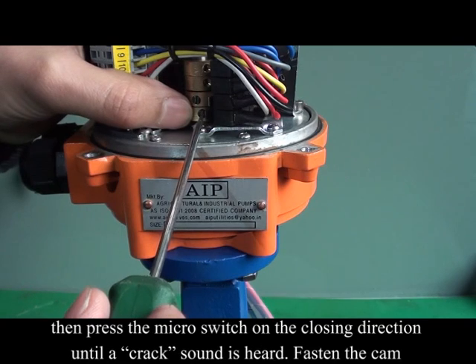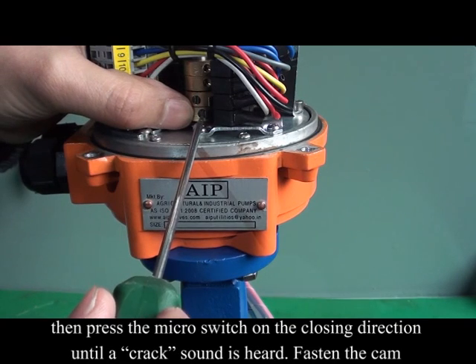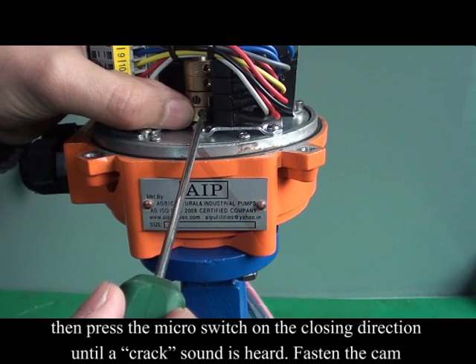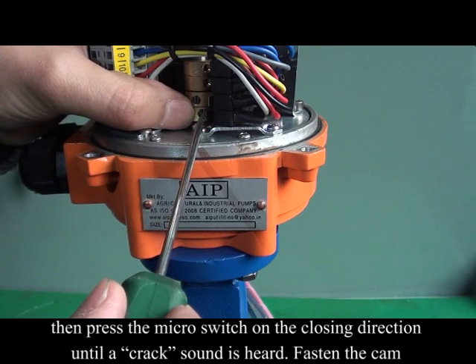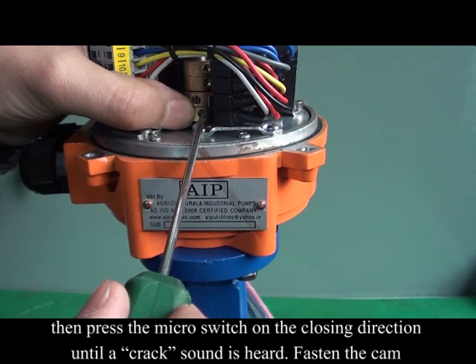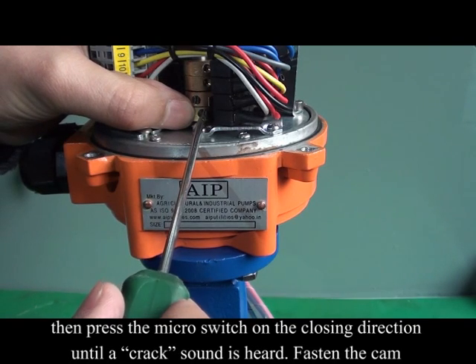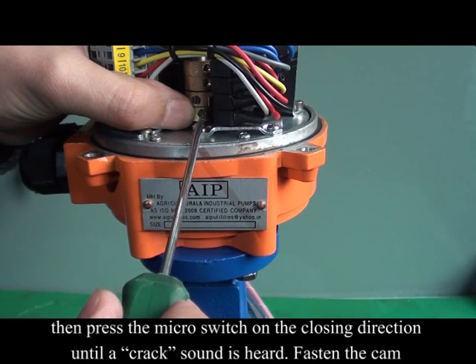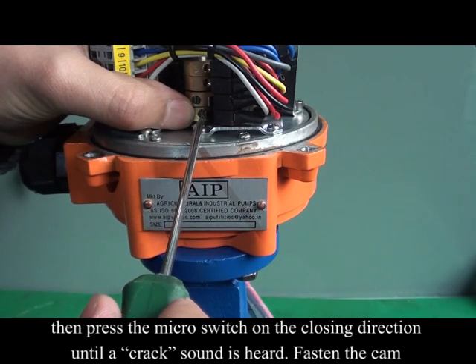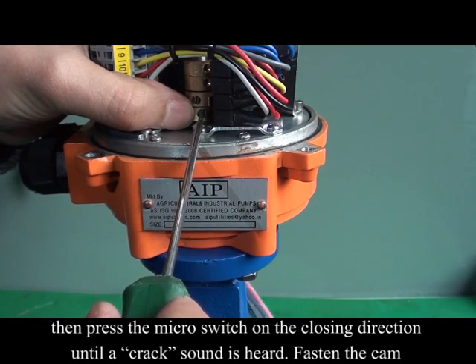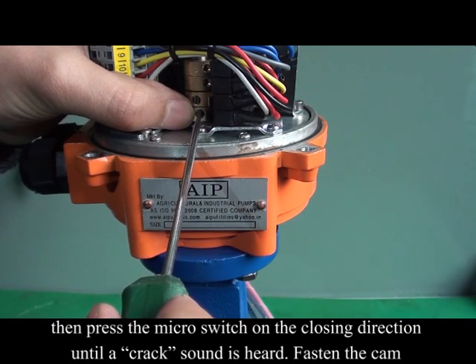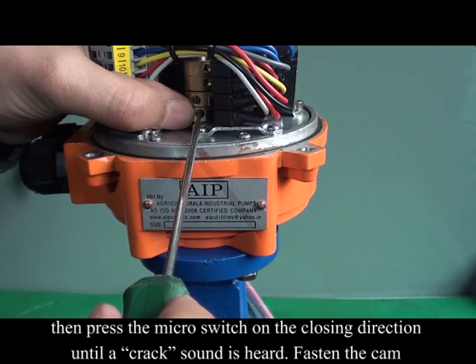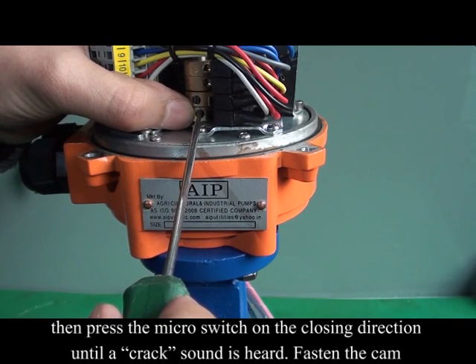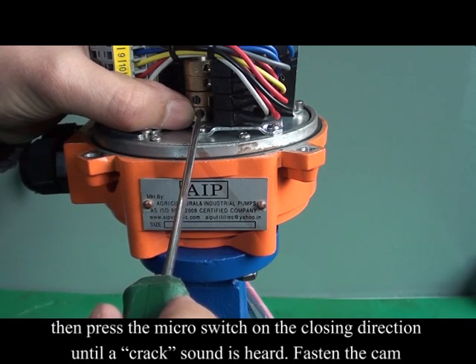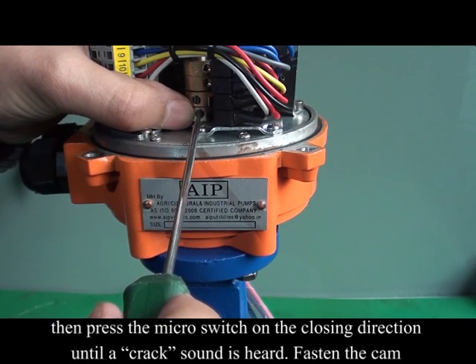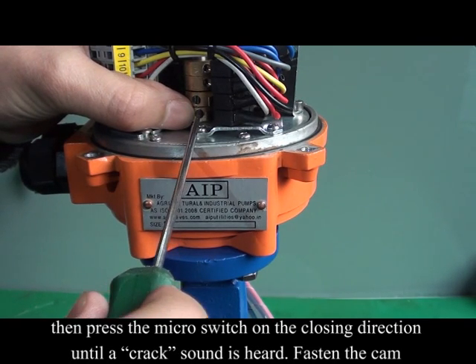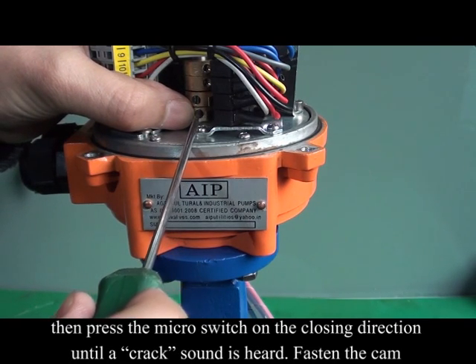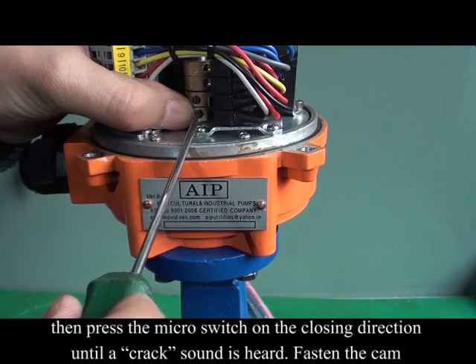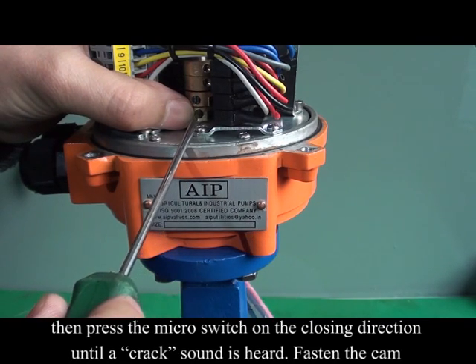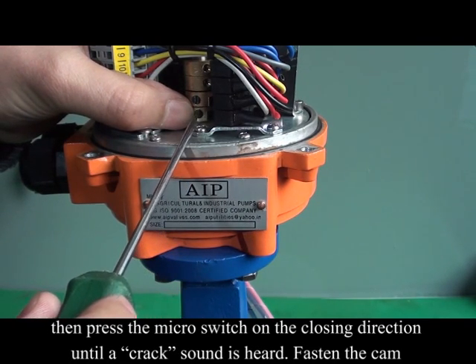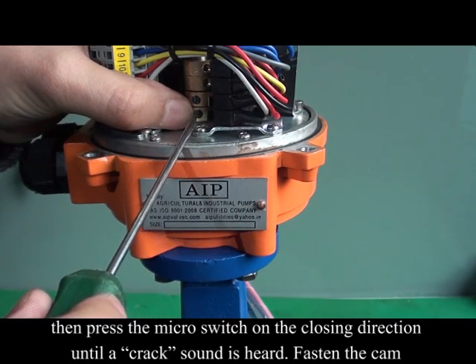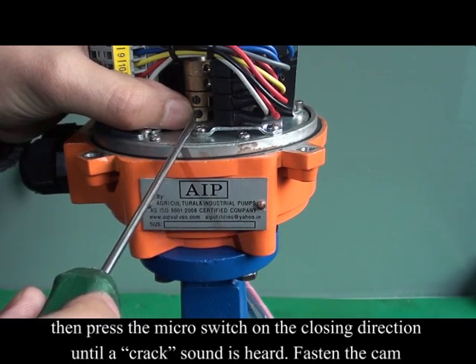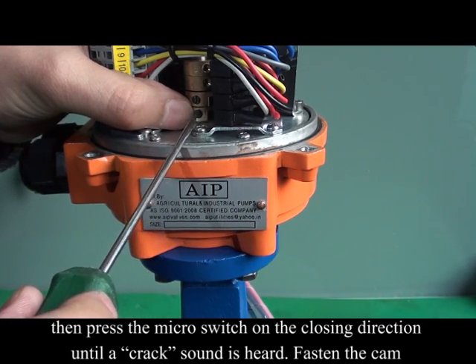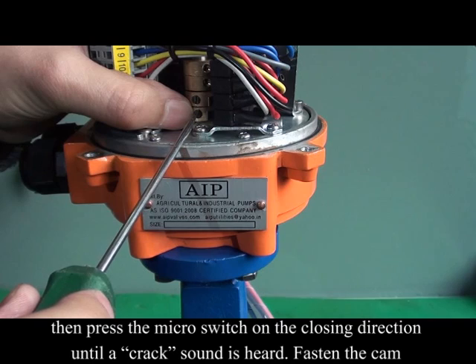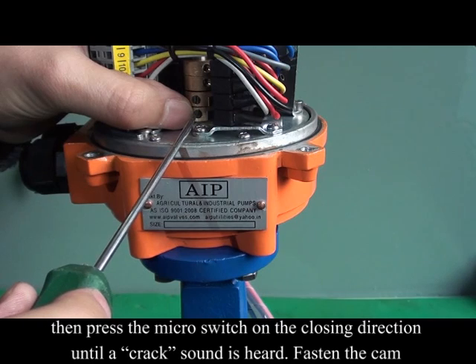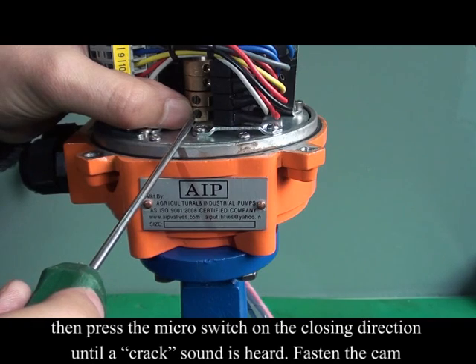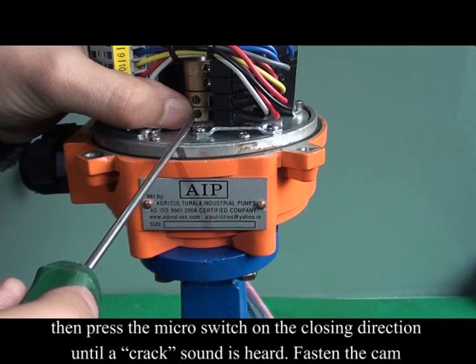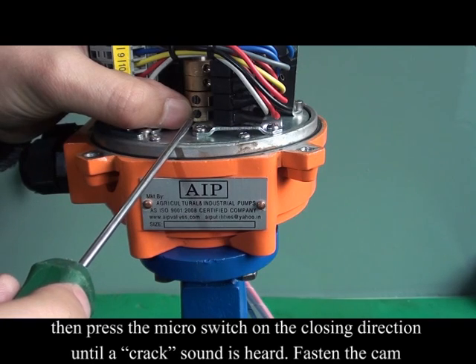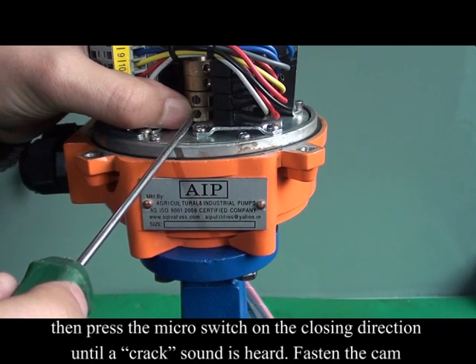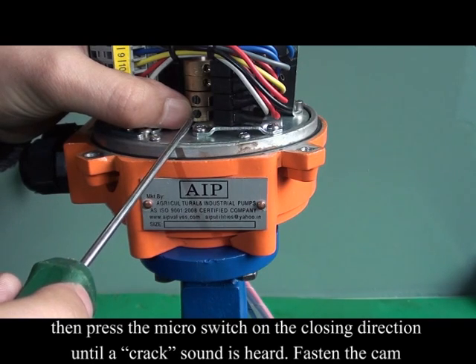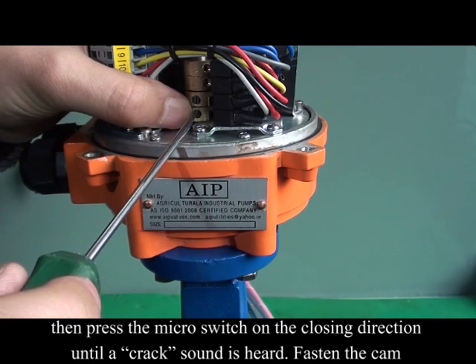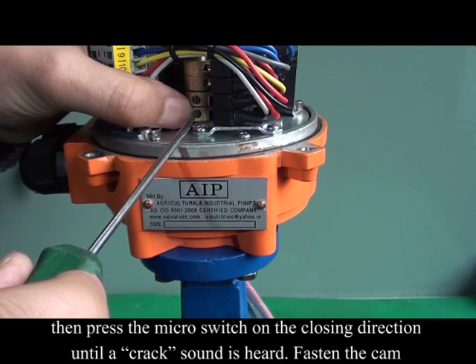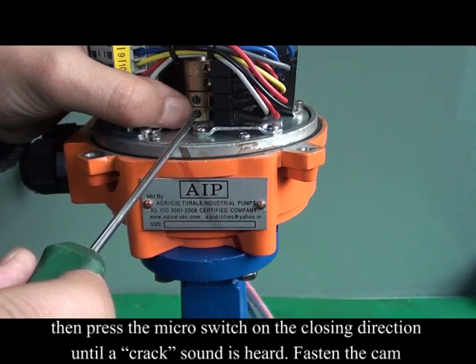Press the micro switch on the closing direction until a click sound is heard. Then fasten the cam.